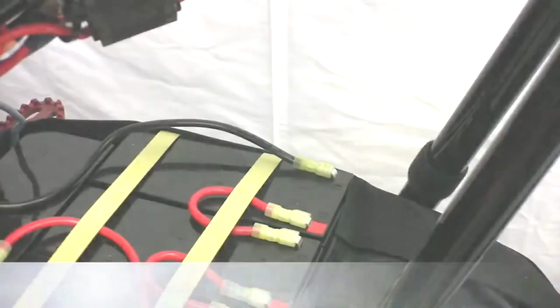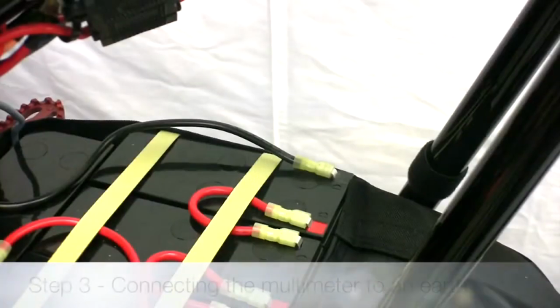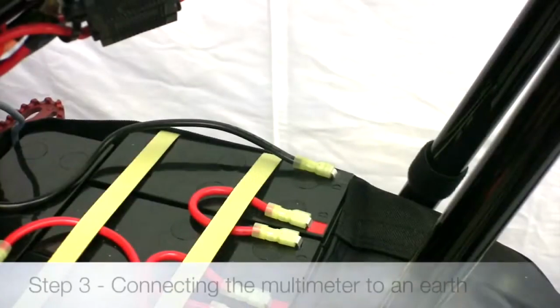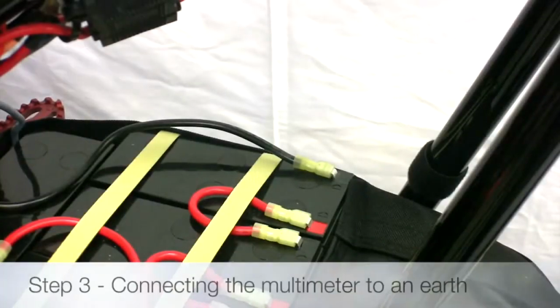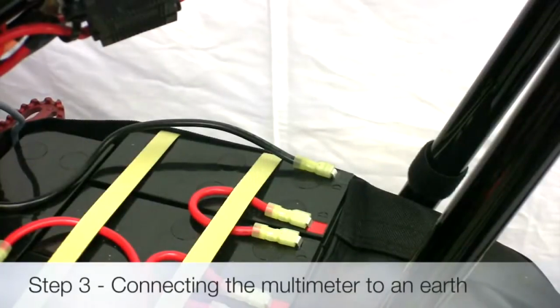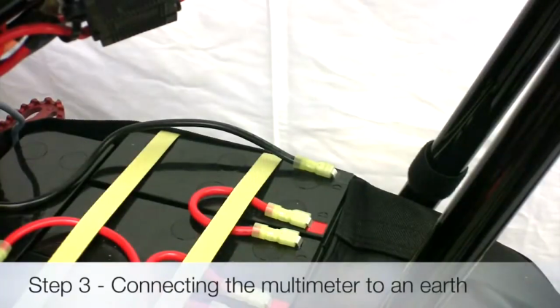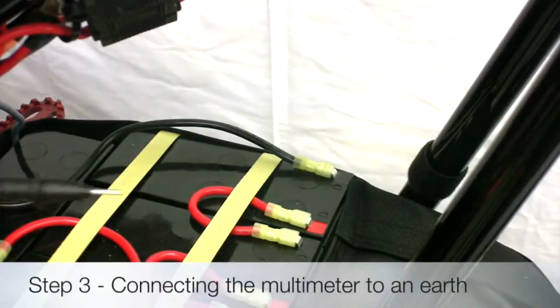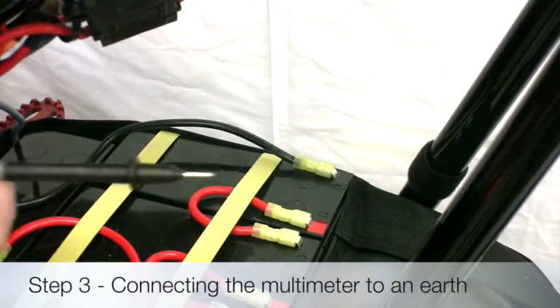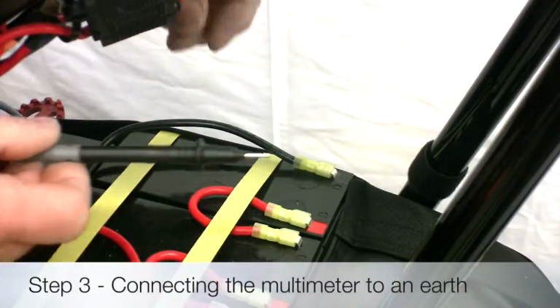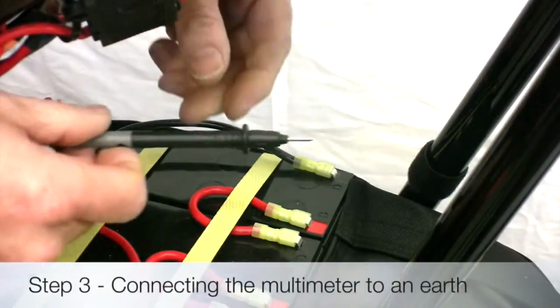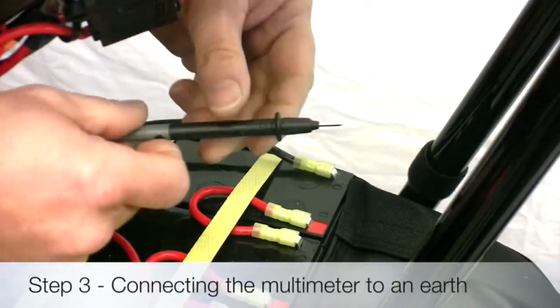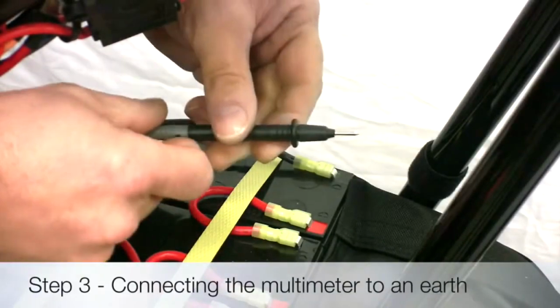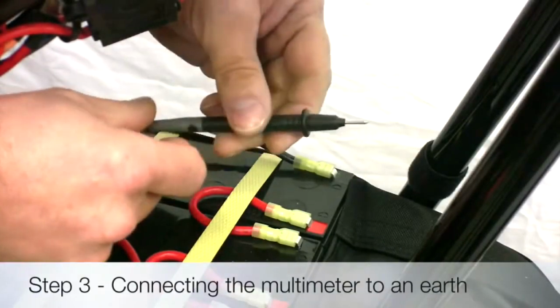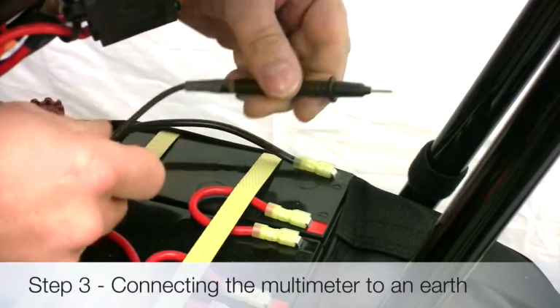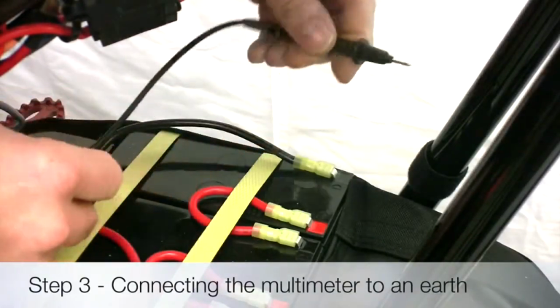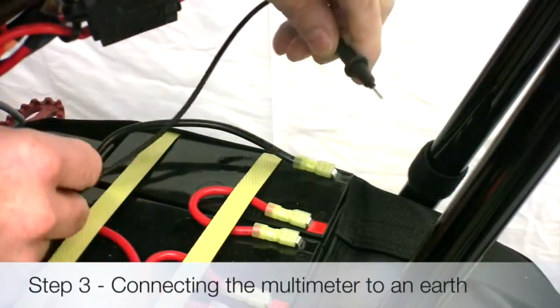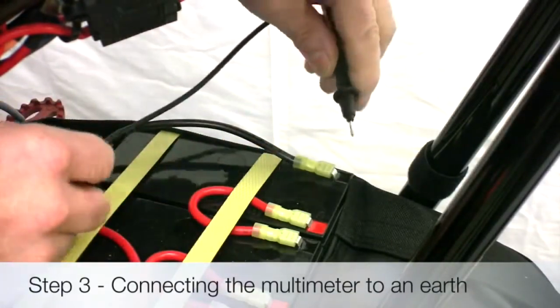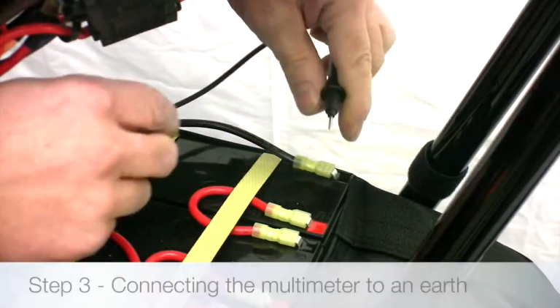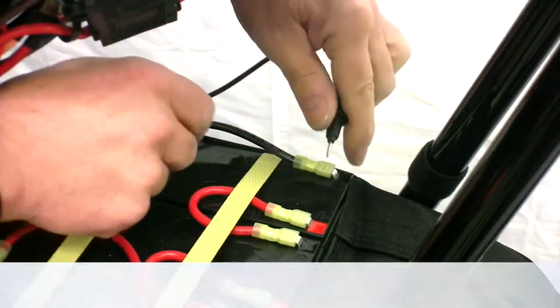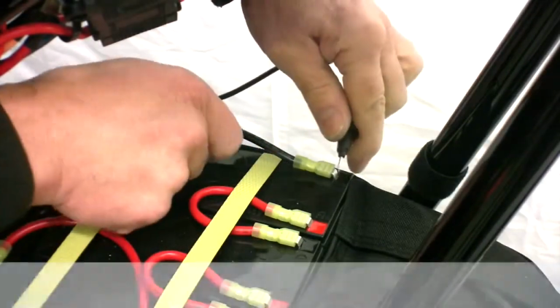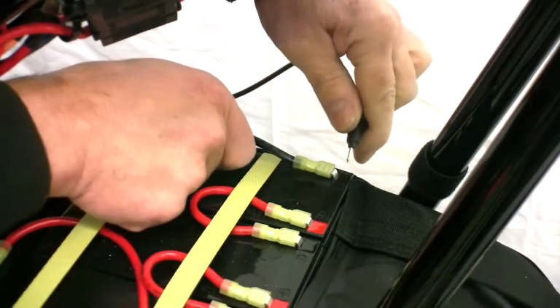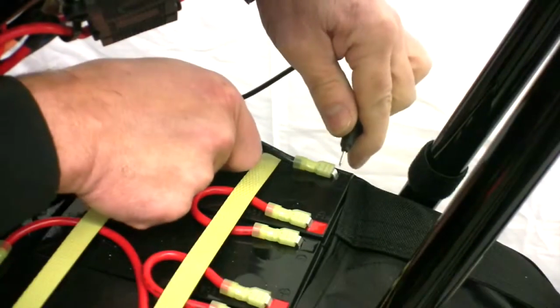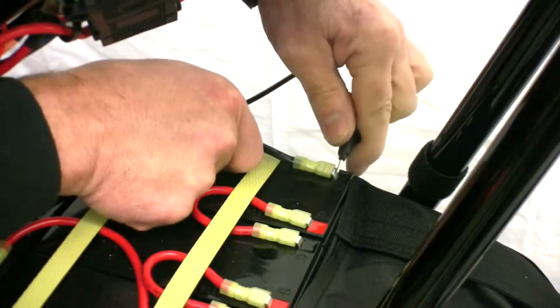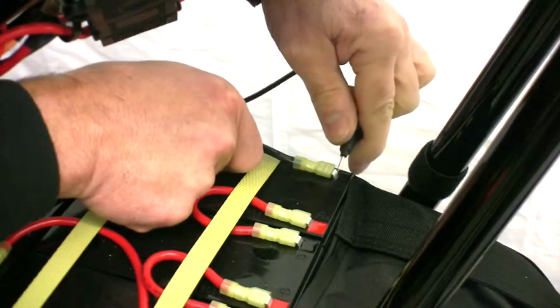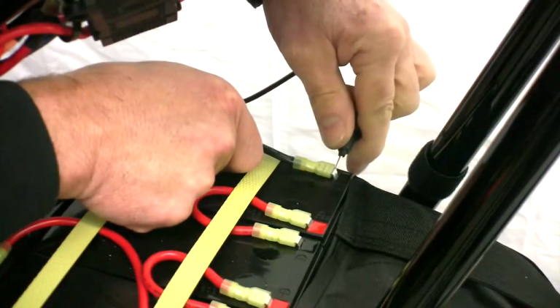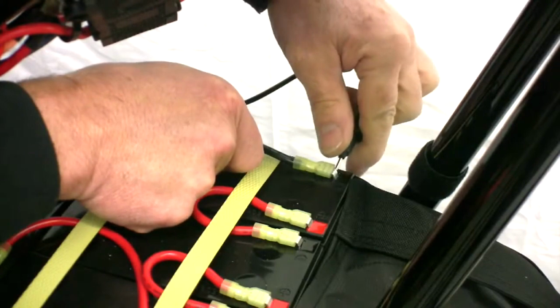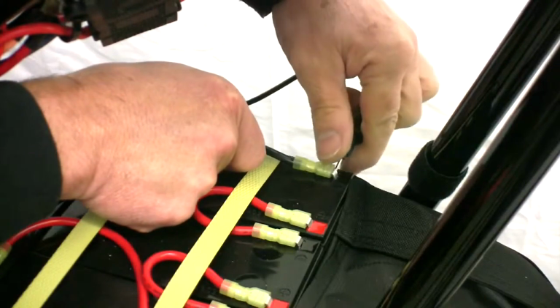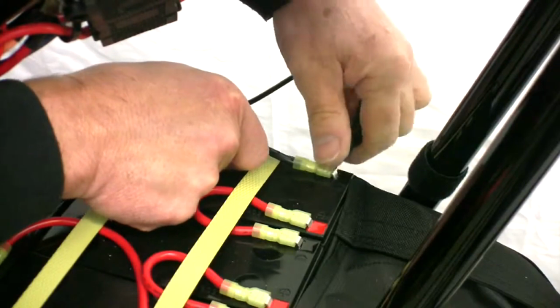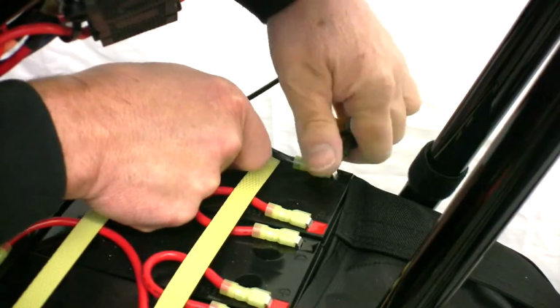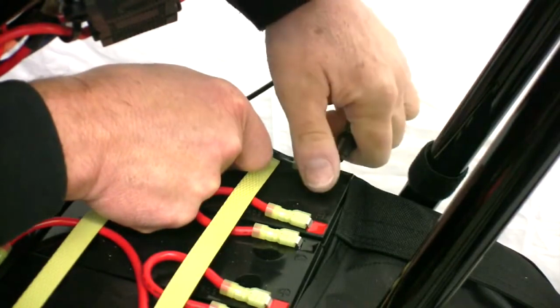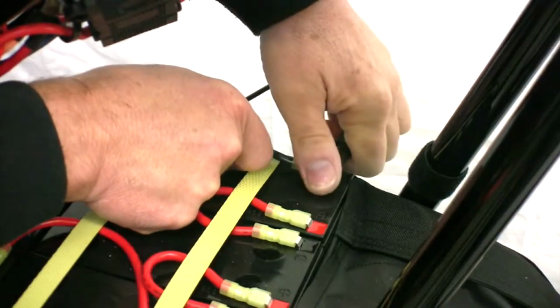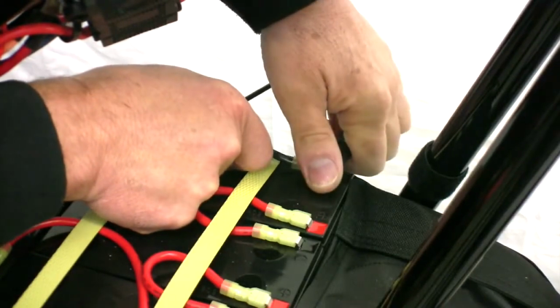Connect the negative multimeter probe to the negative battery terminal, which is connected to a black battery wire.